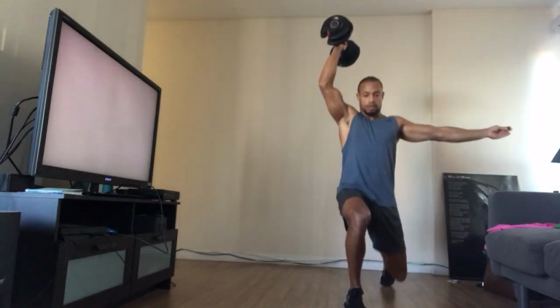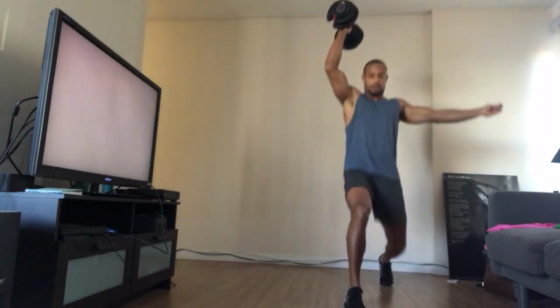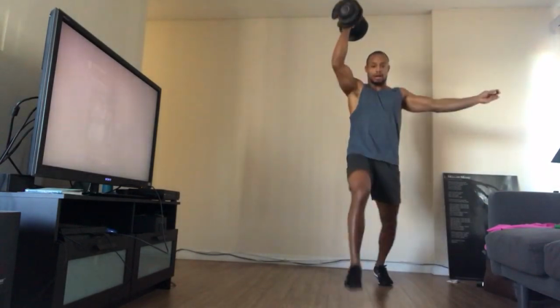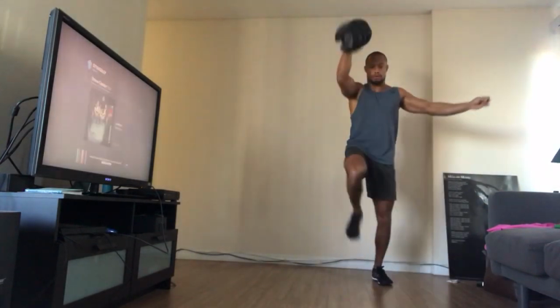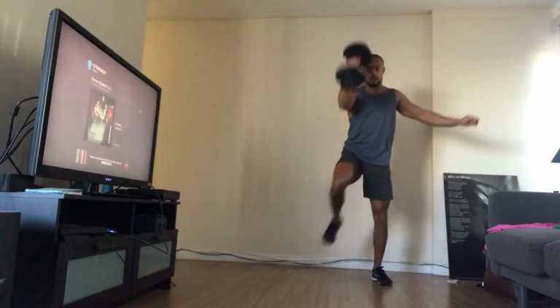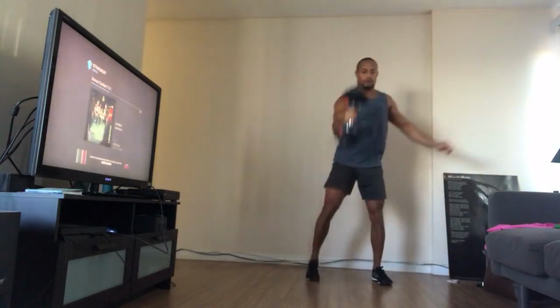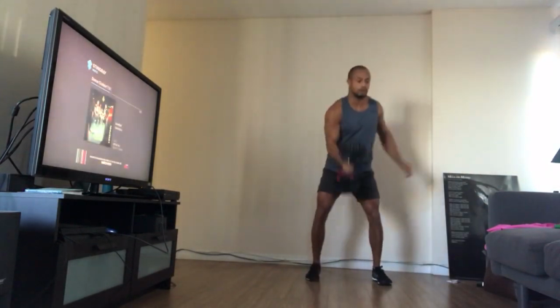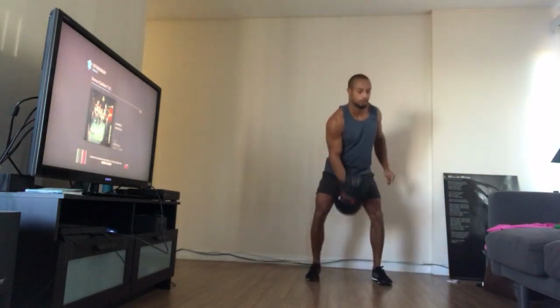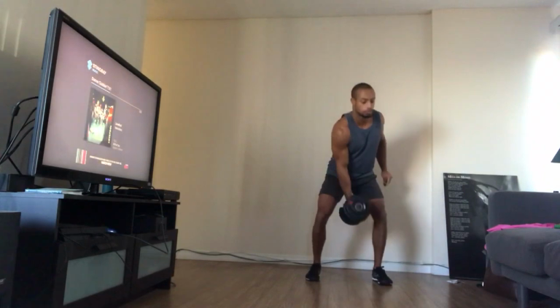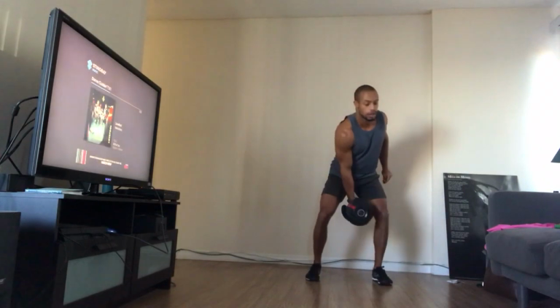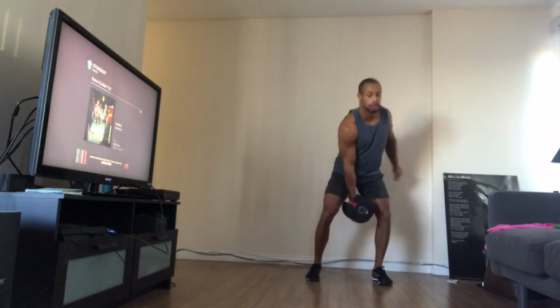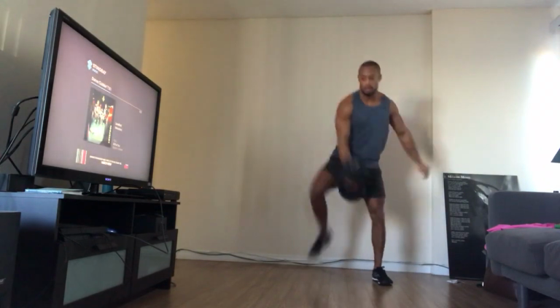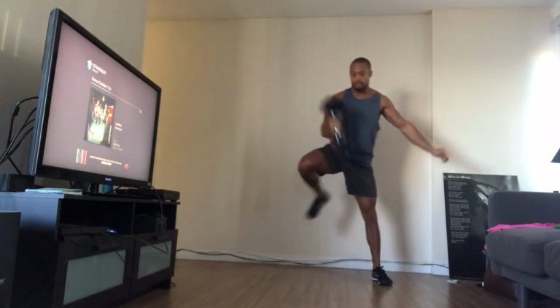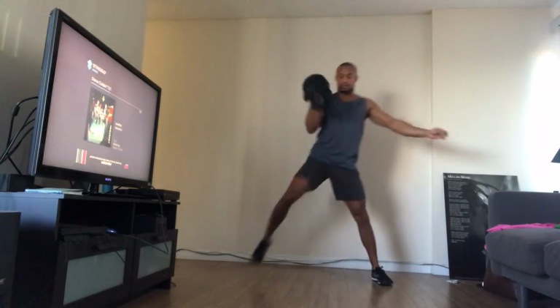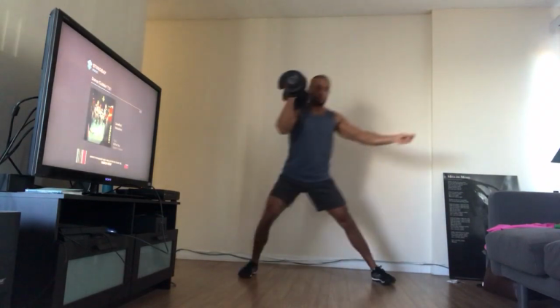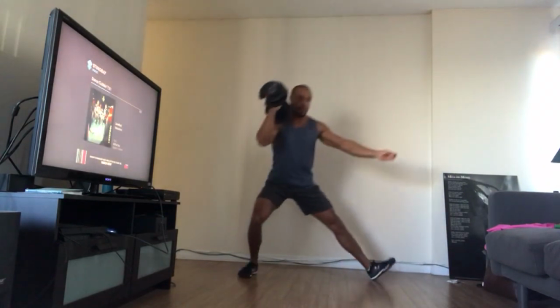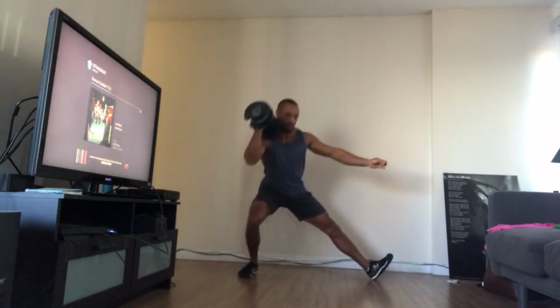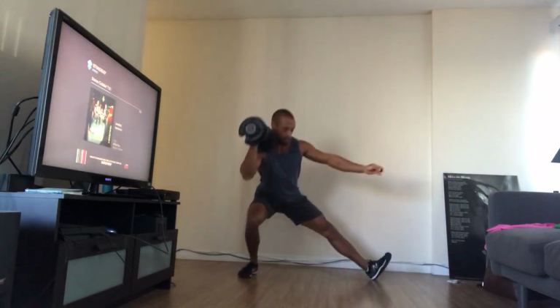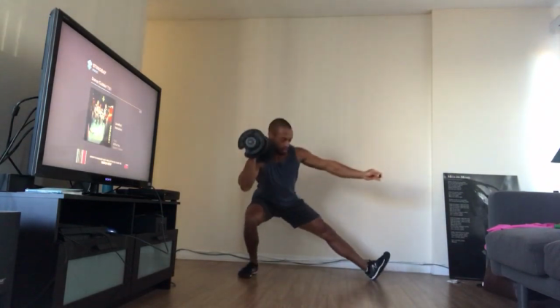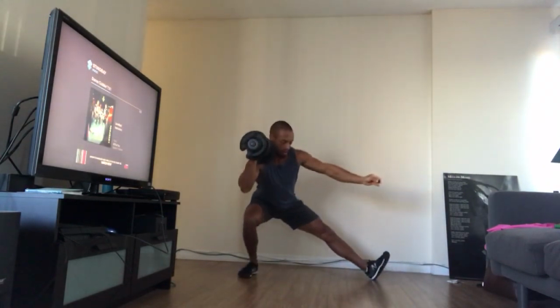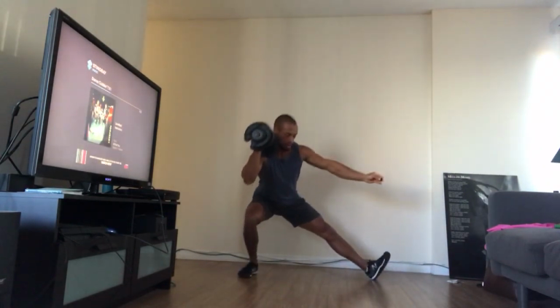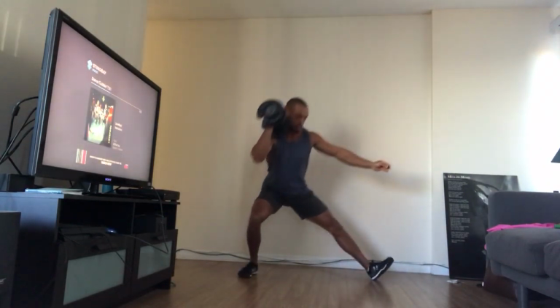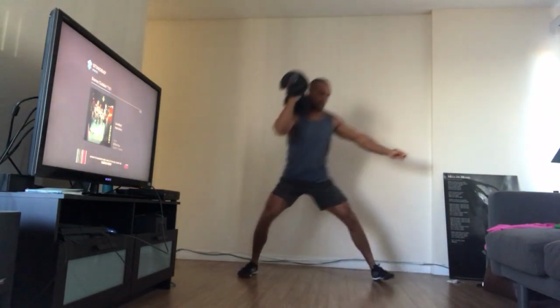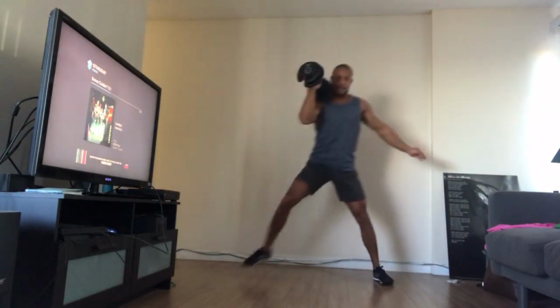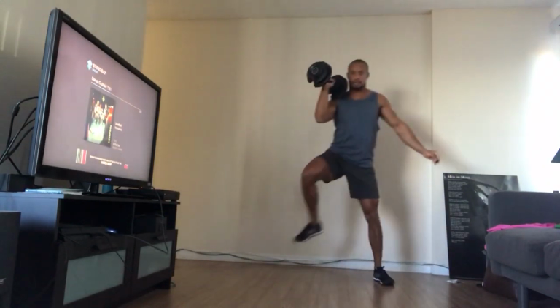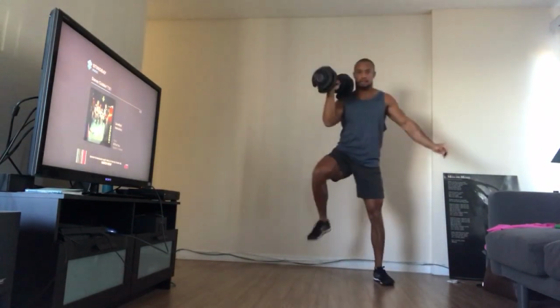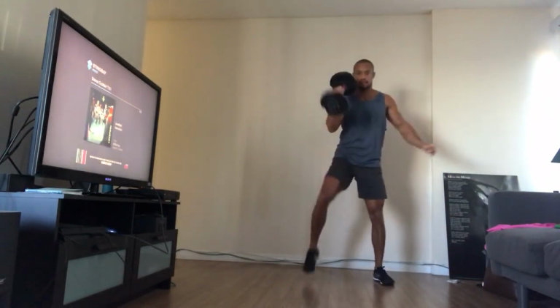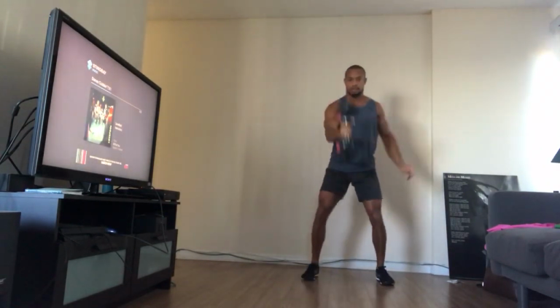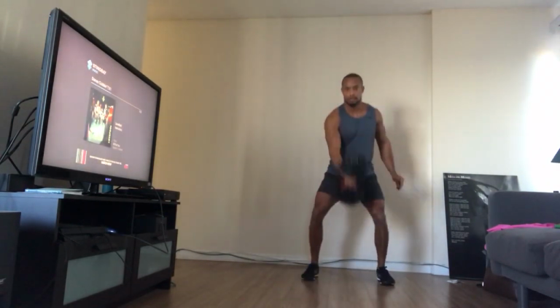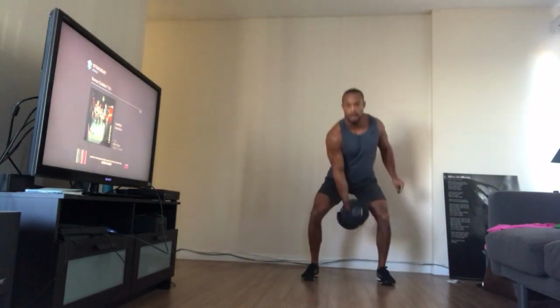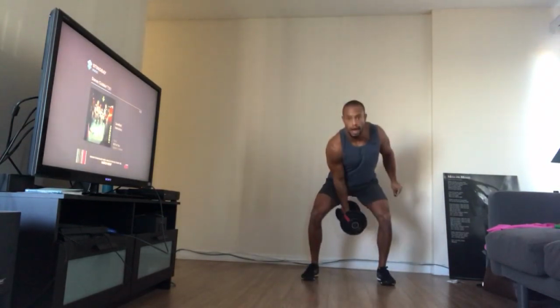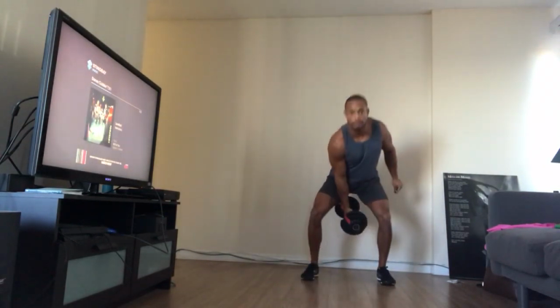I would recommend anywhere from 10 to 20 pounds in that hand.